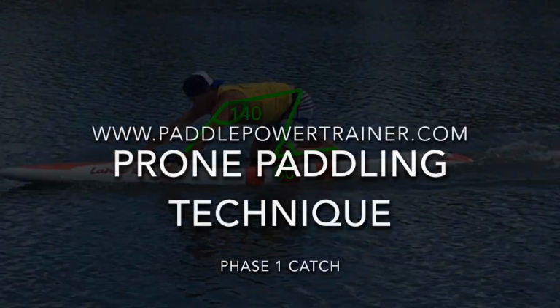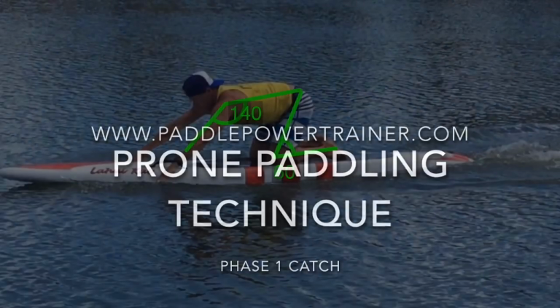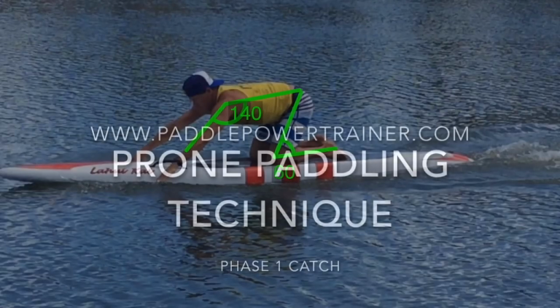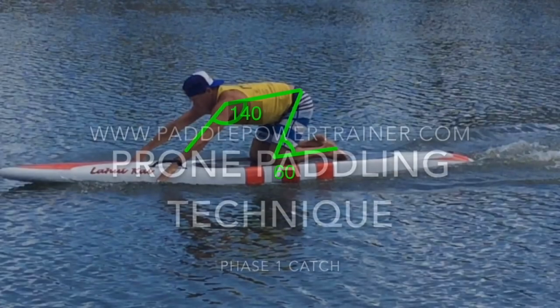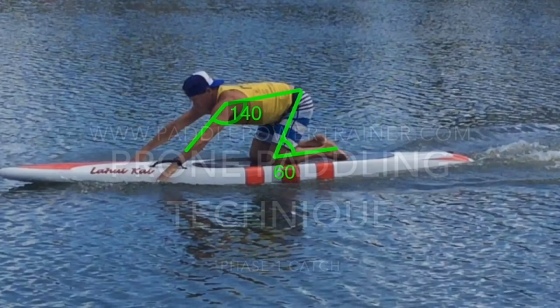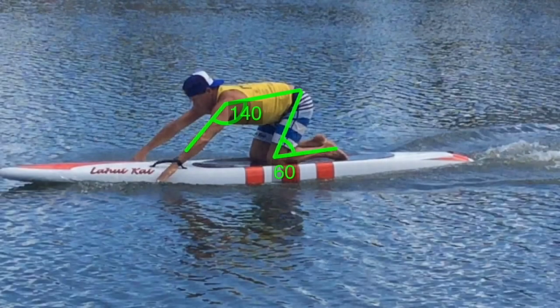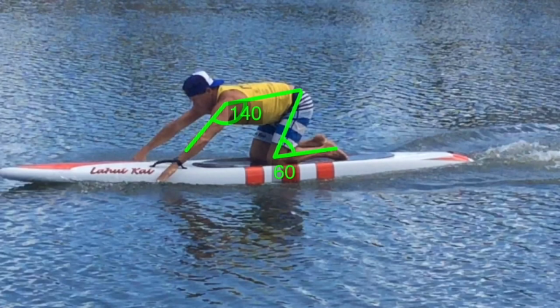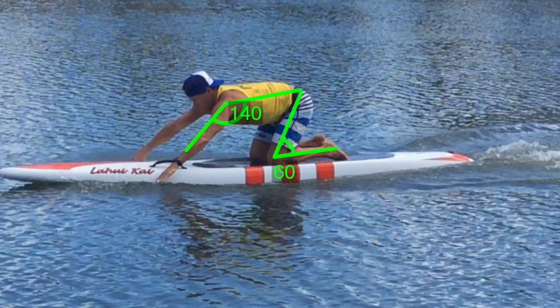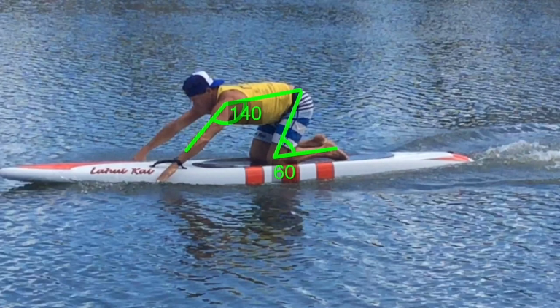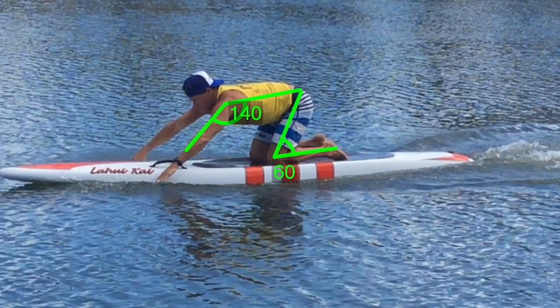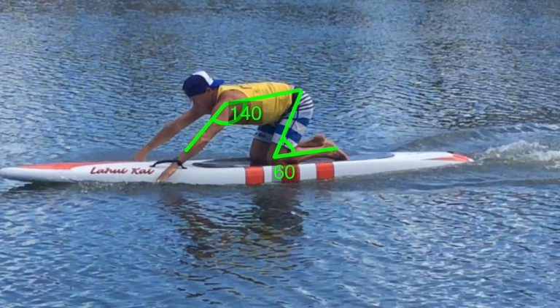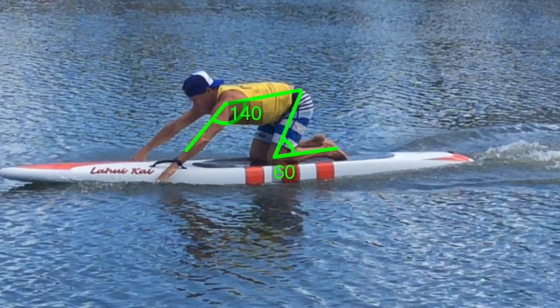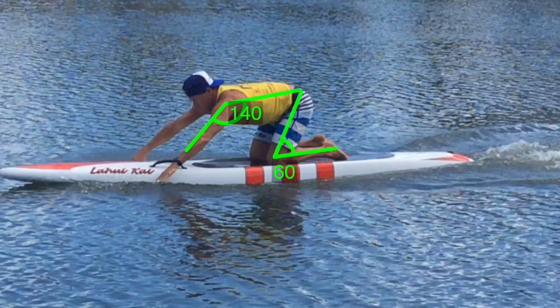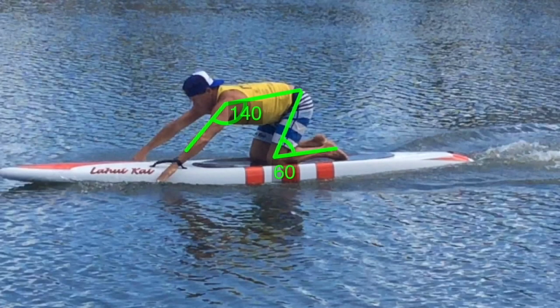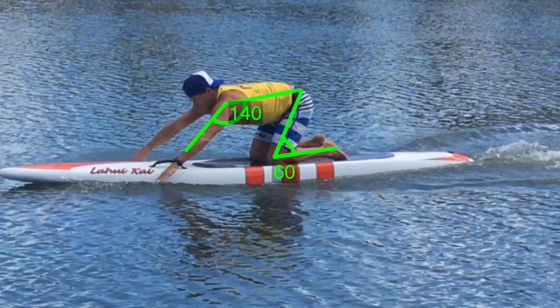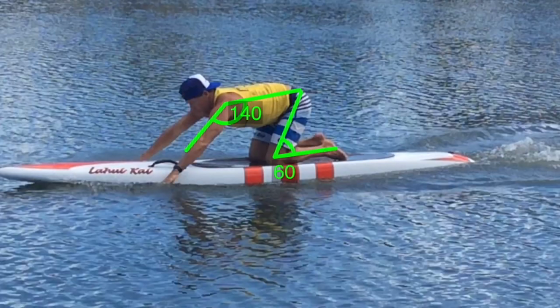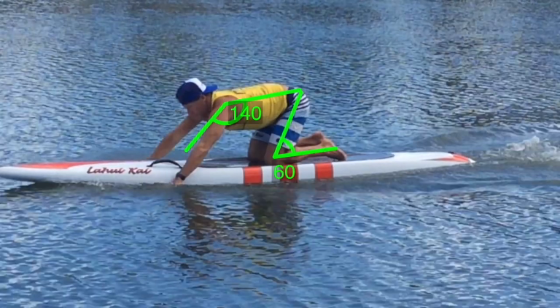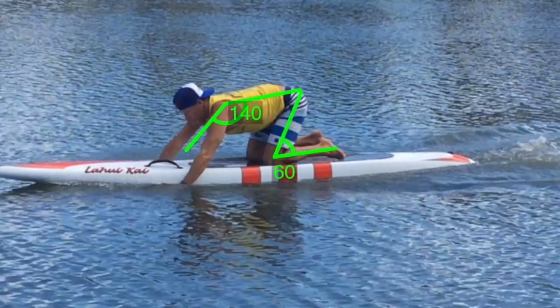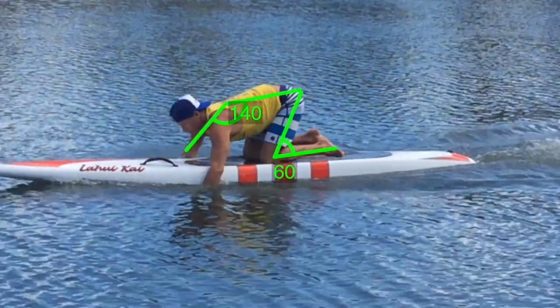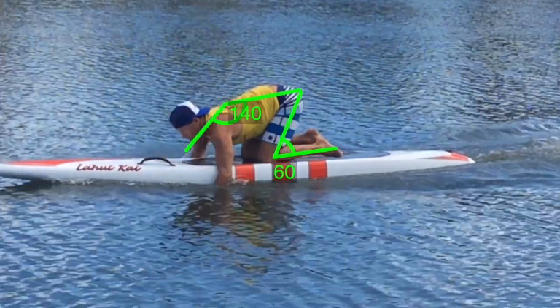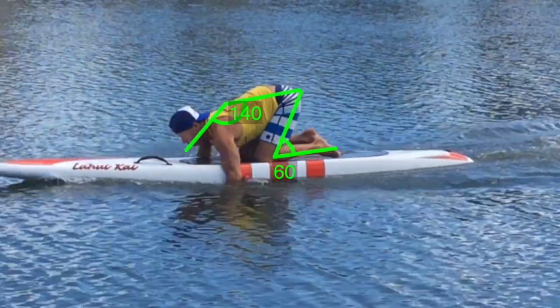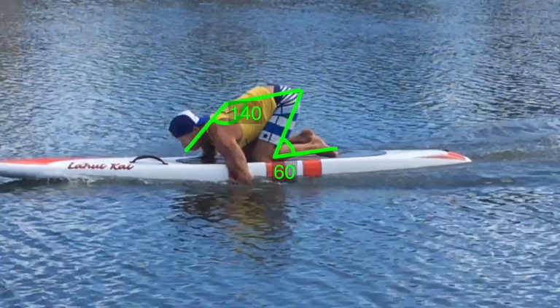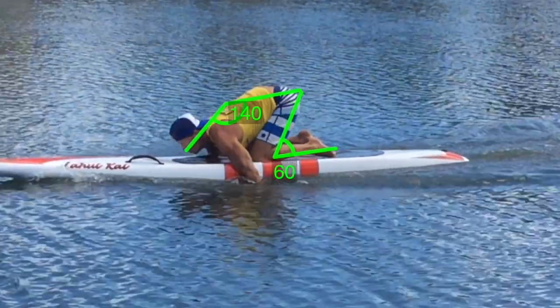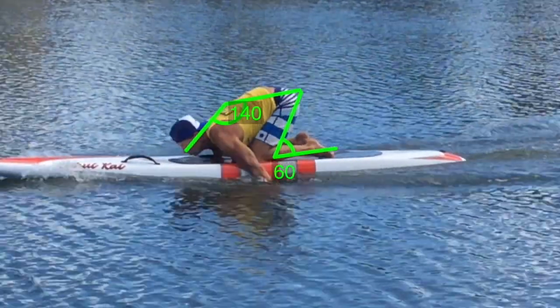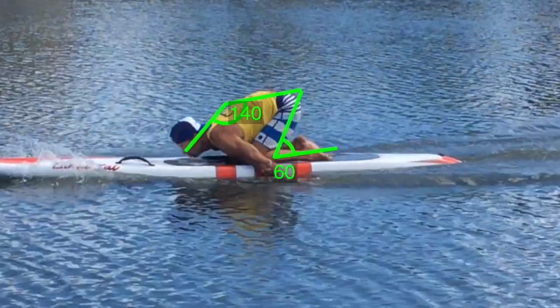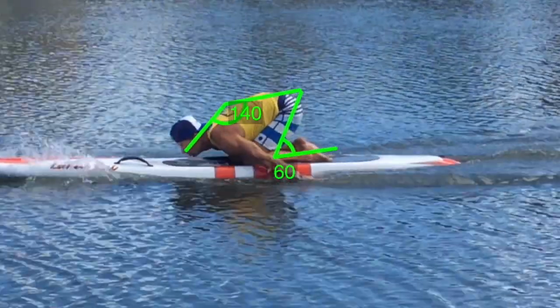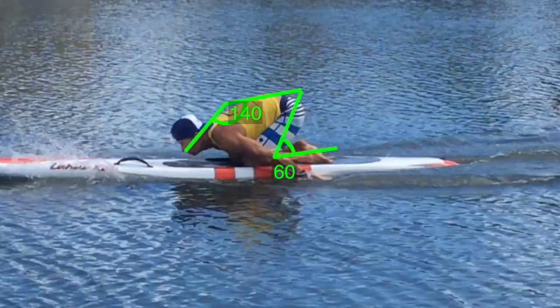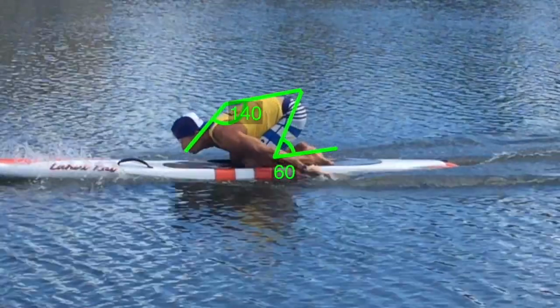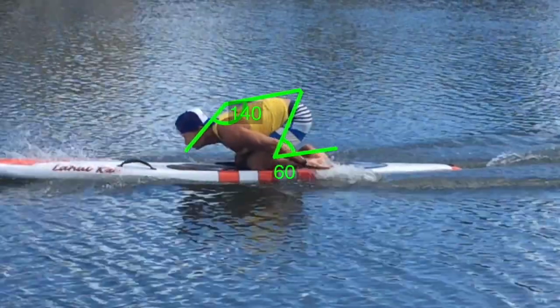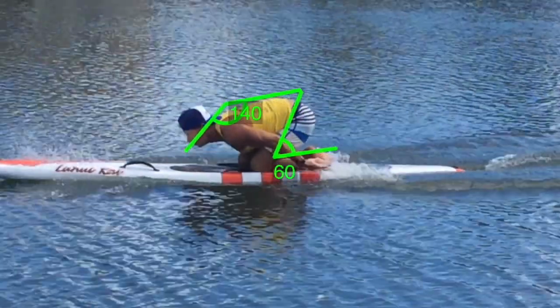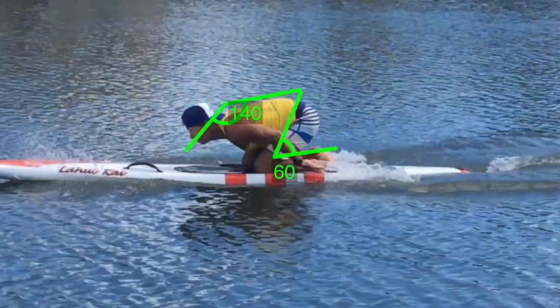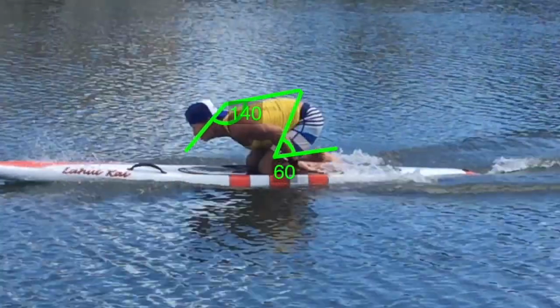The catch phase is the first phase of the prone paddling stroke.